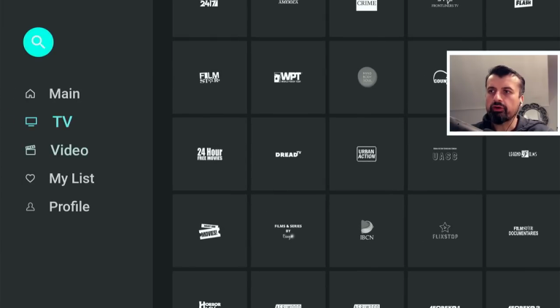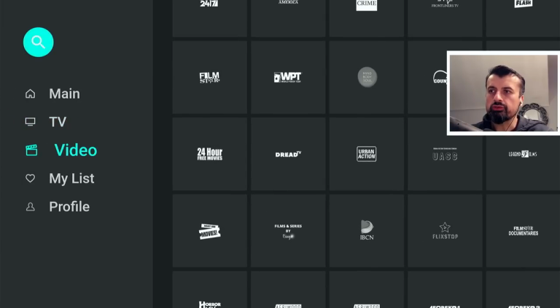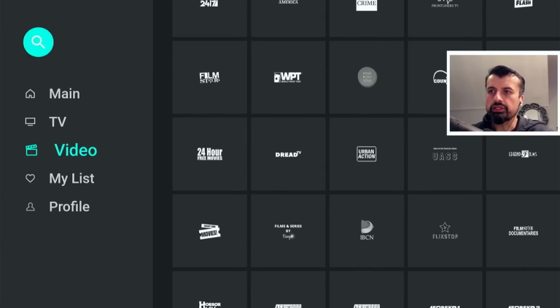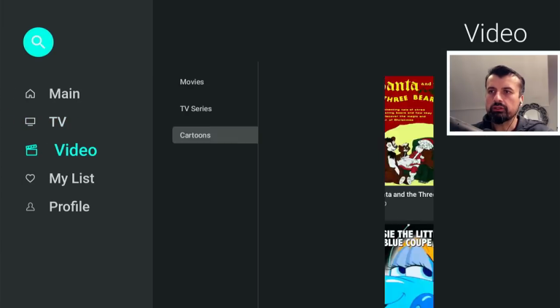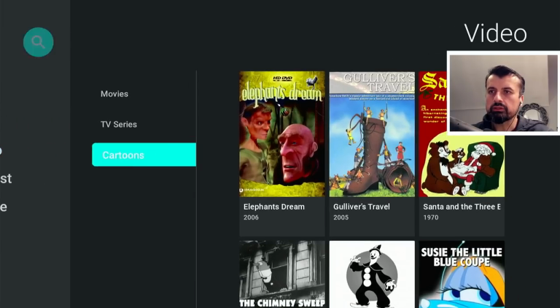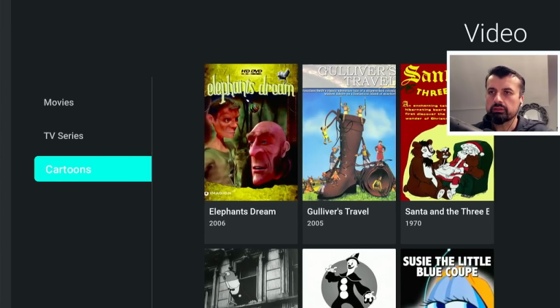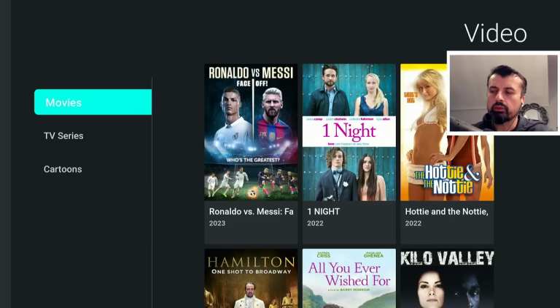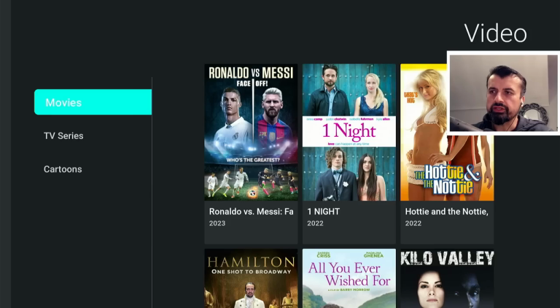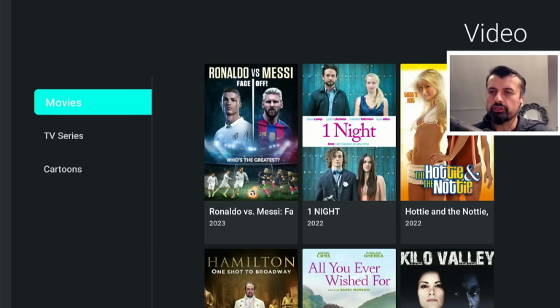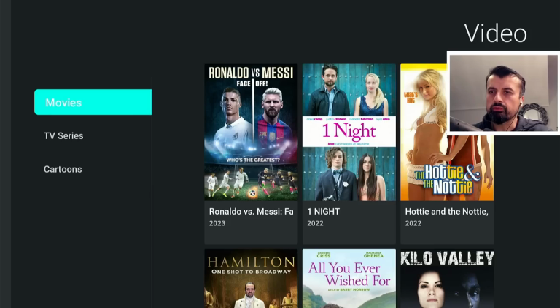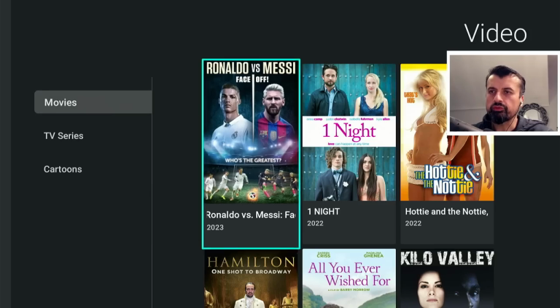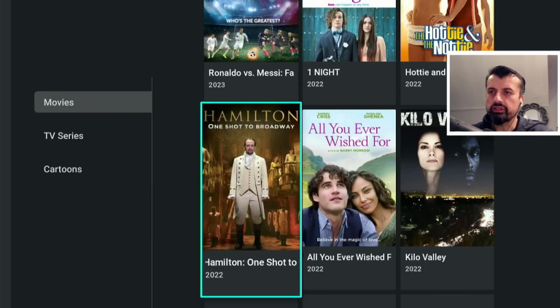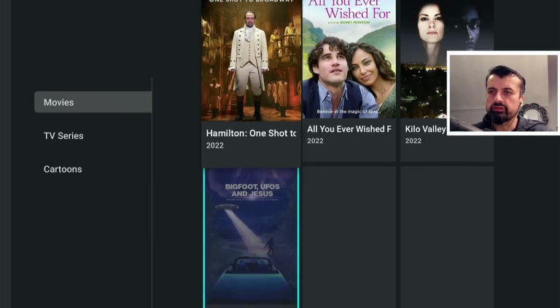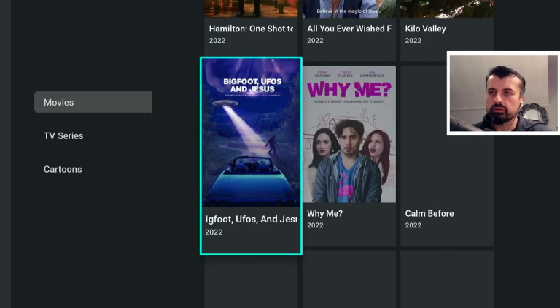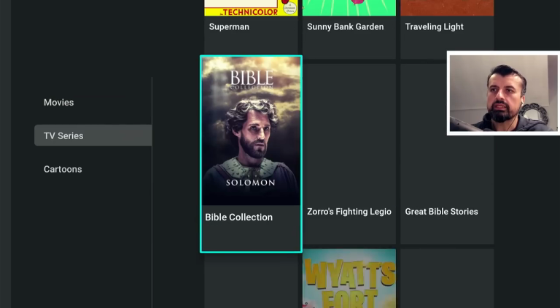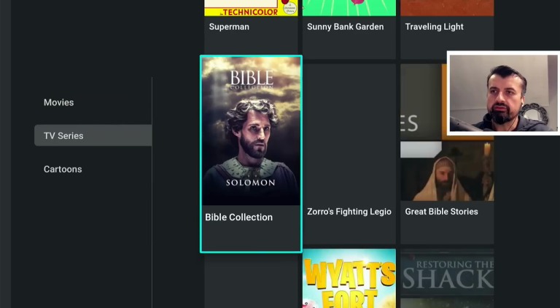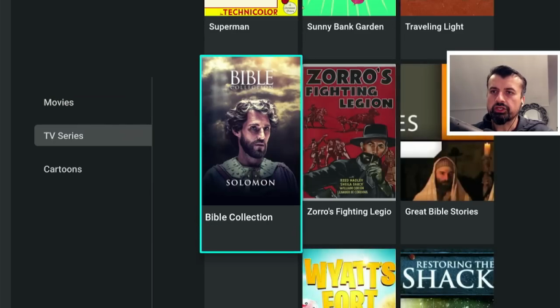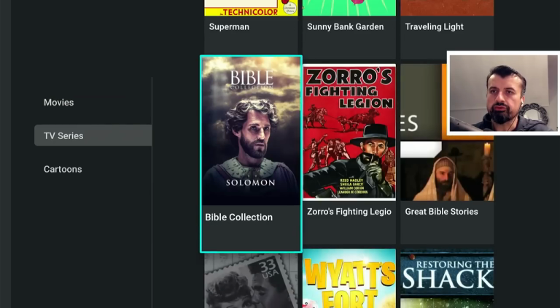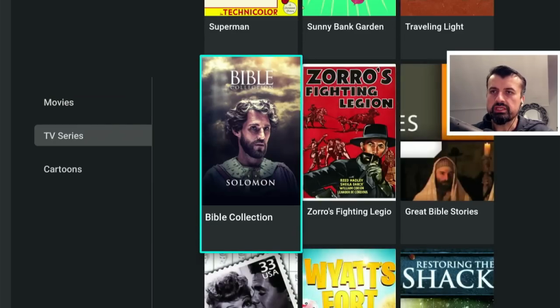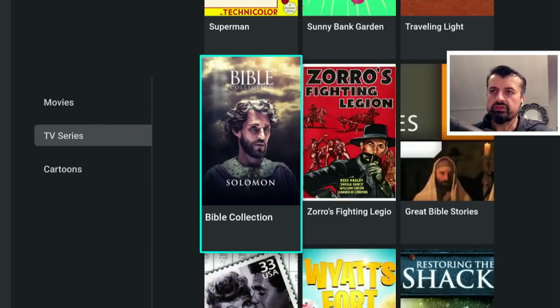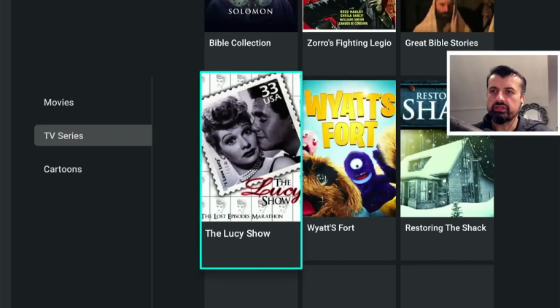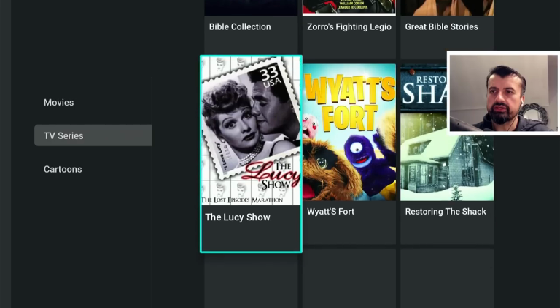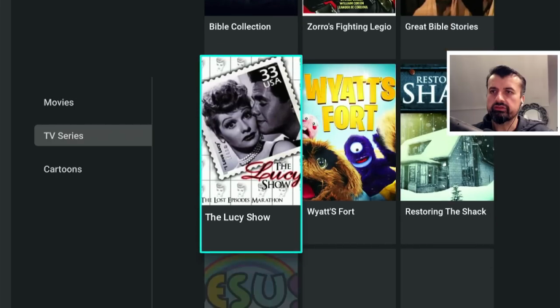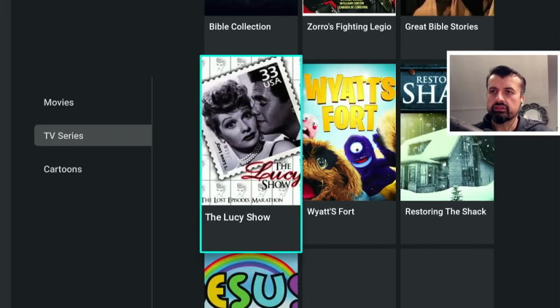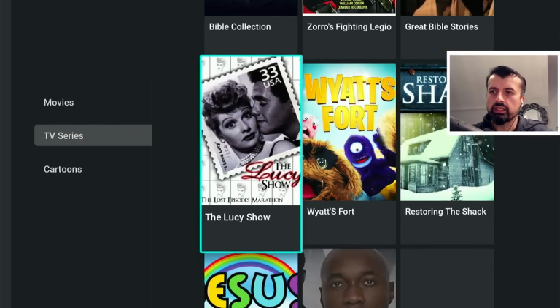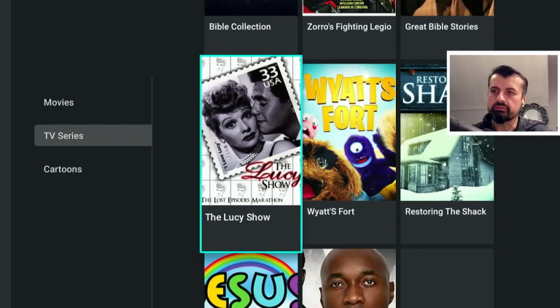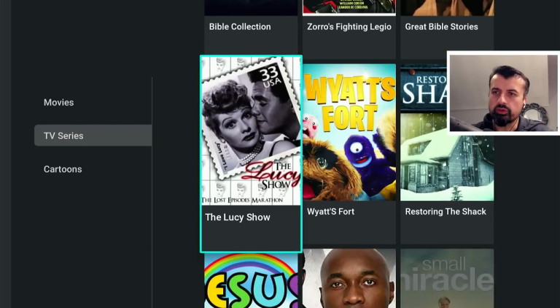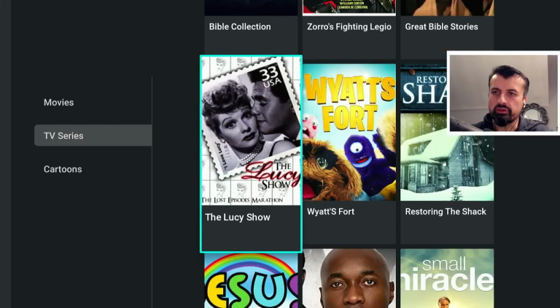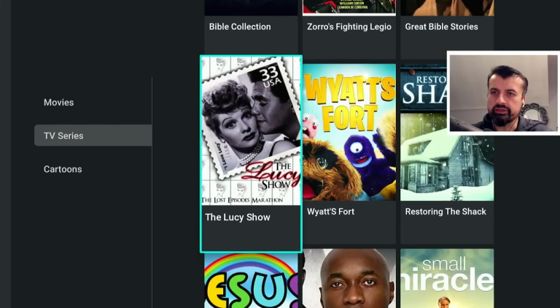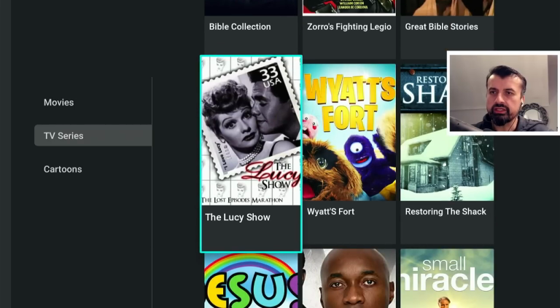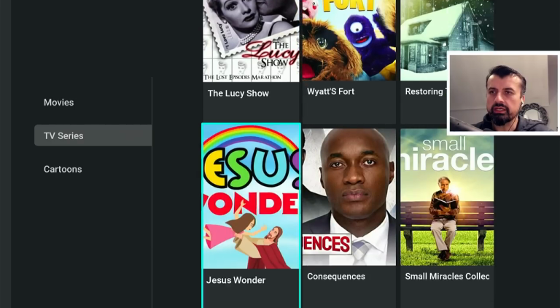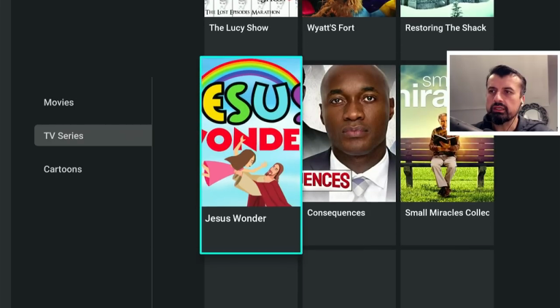Going to Video, we have a section for movies, then a section for TV series, and some older content in here.